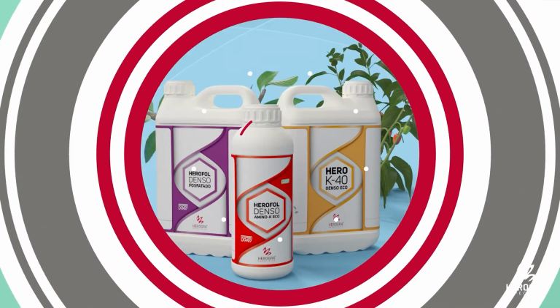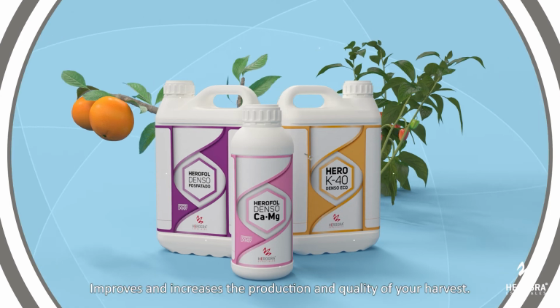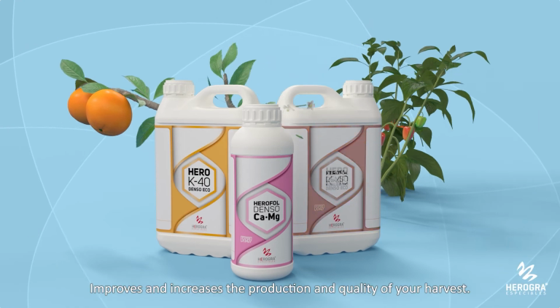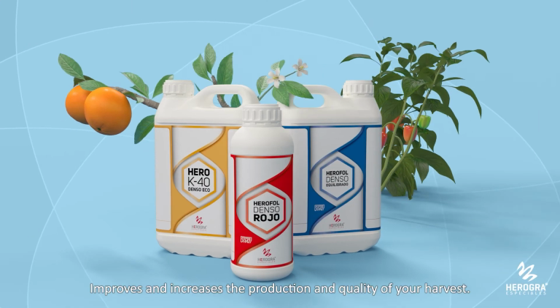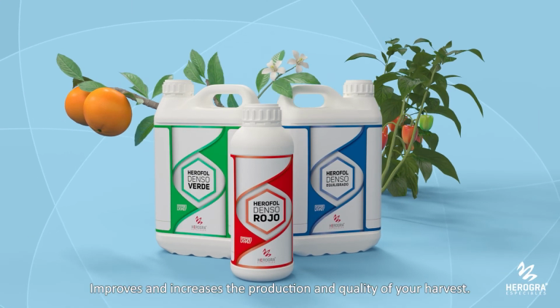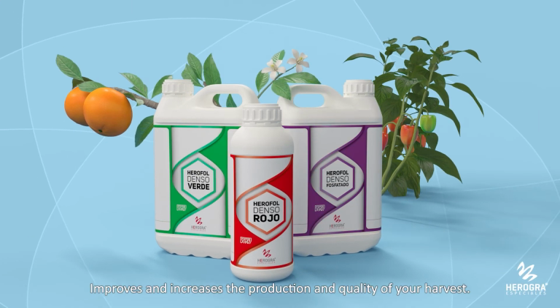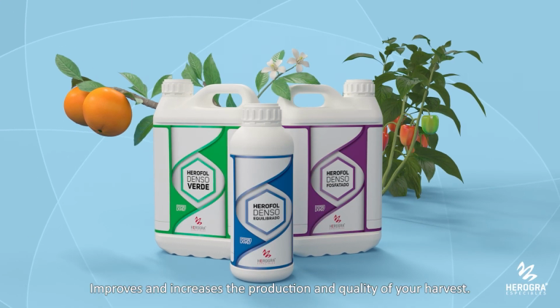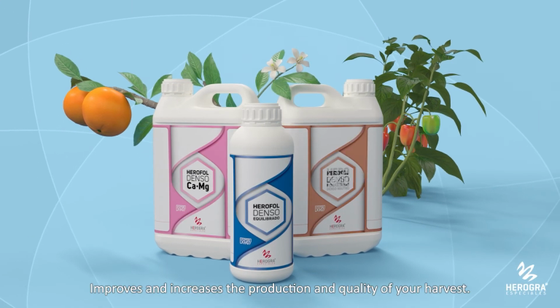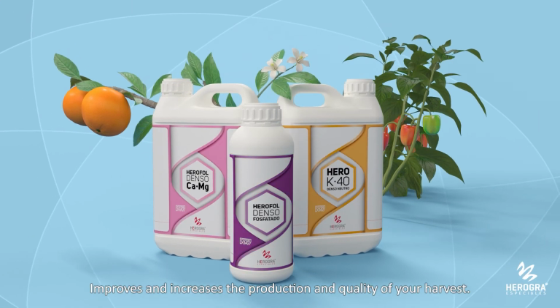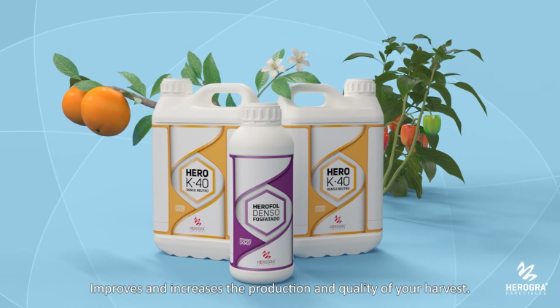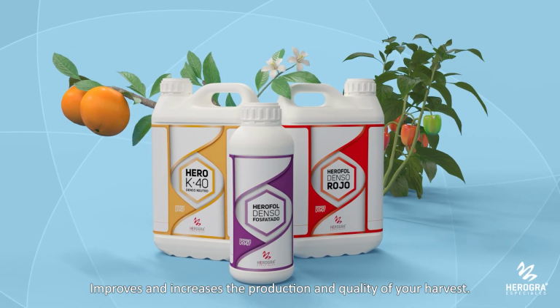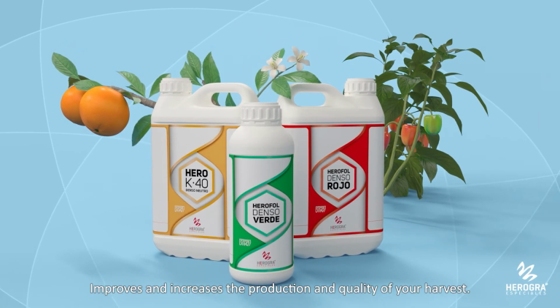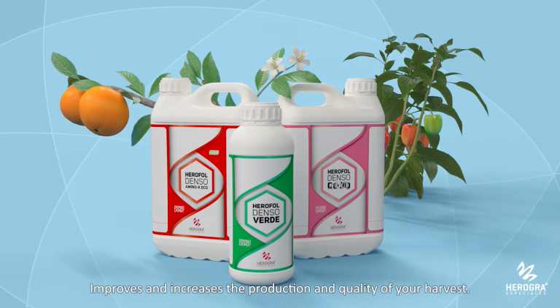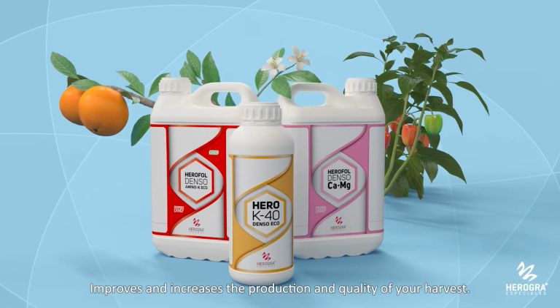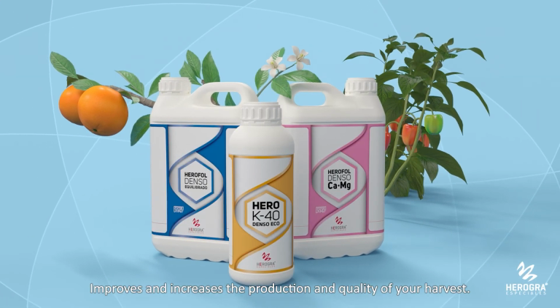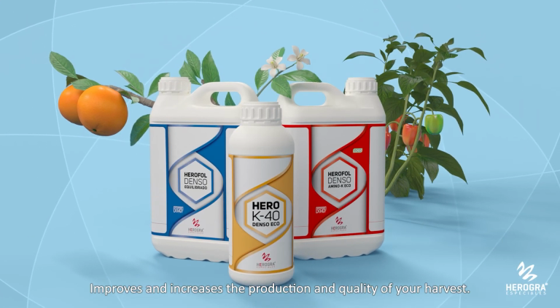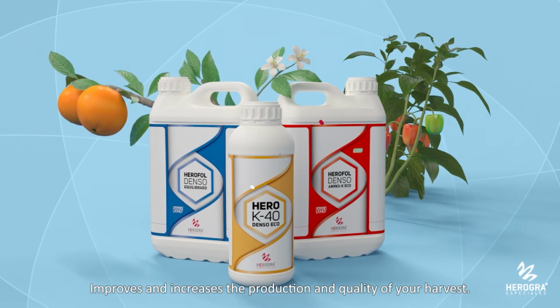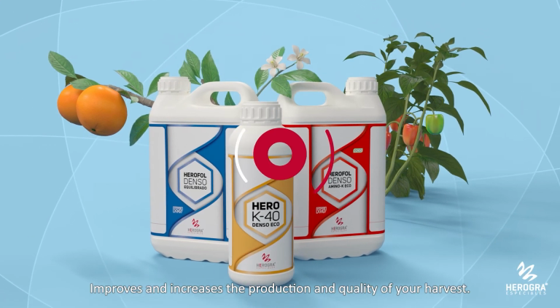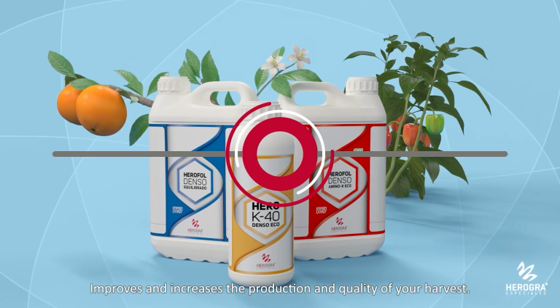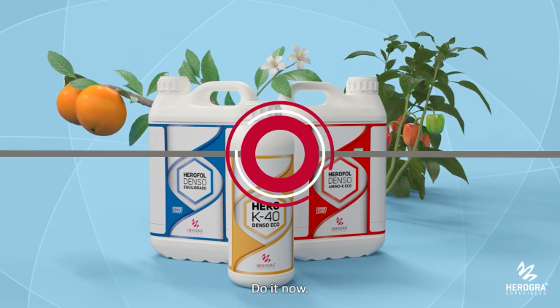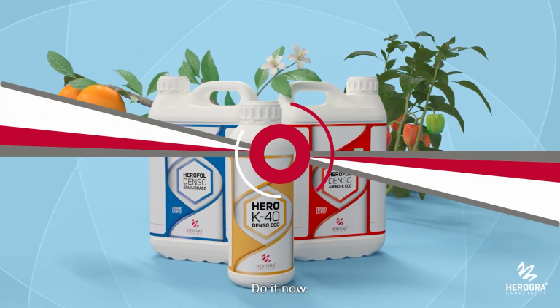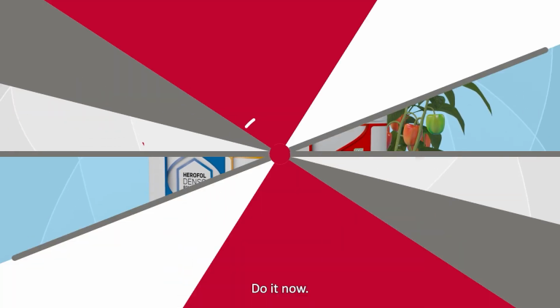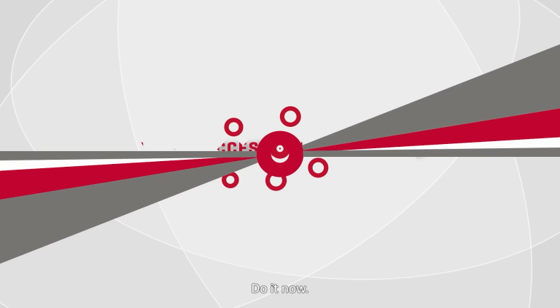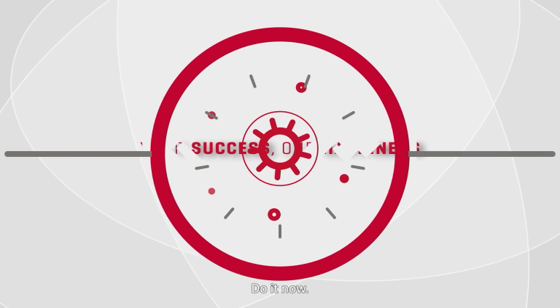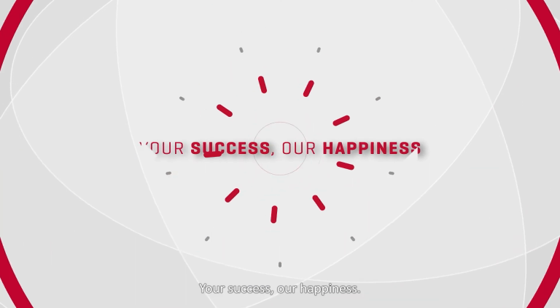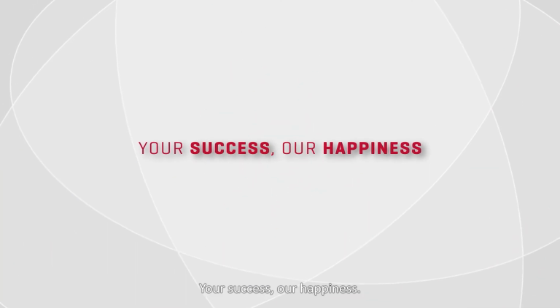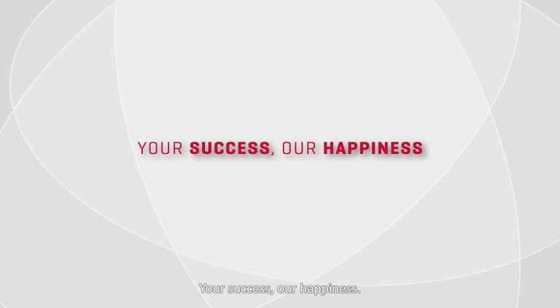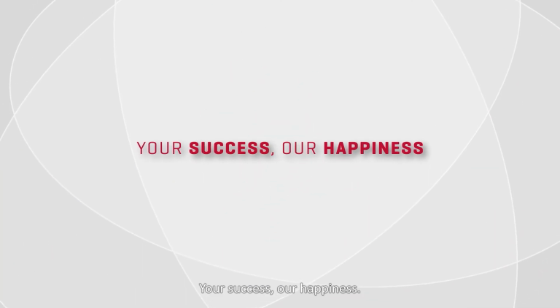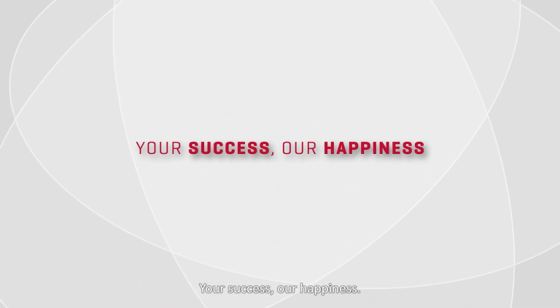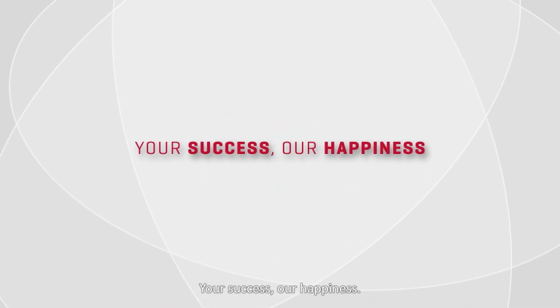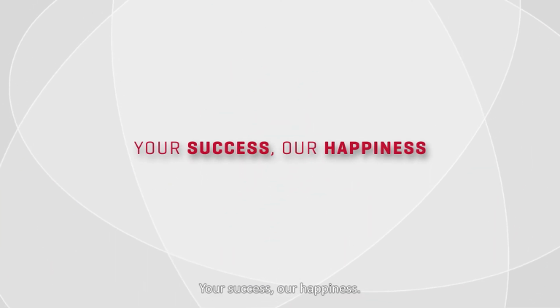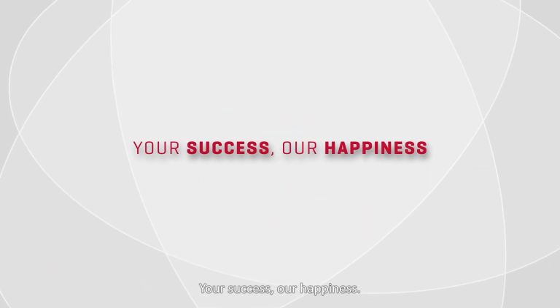Improve and increase the production and quality of your harvest. Do it now! Your success. Our happiness.